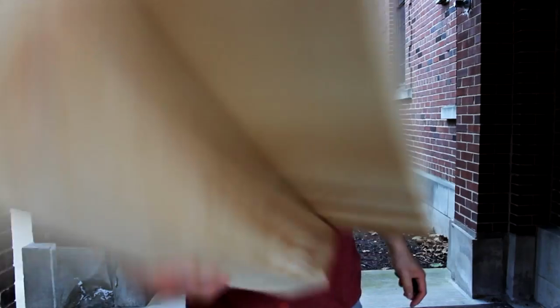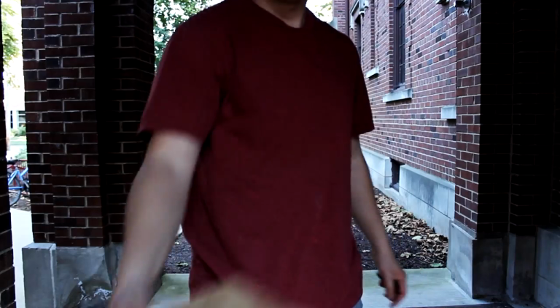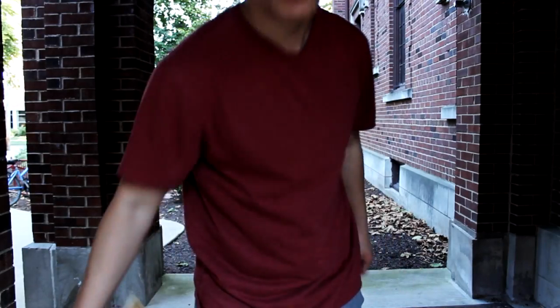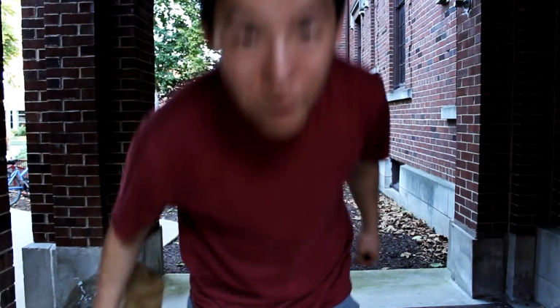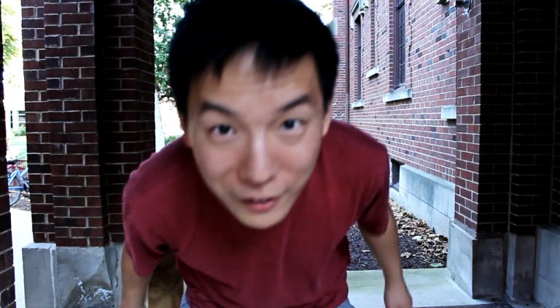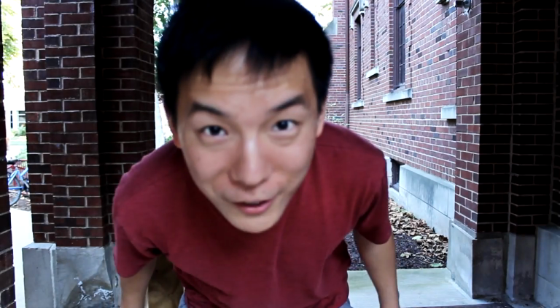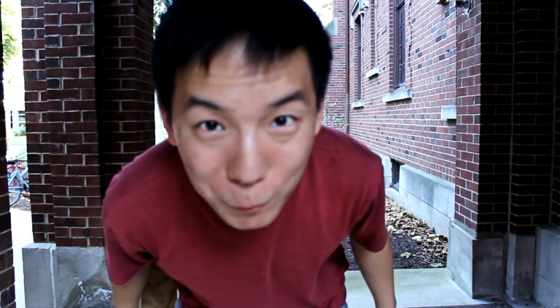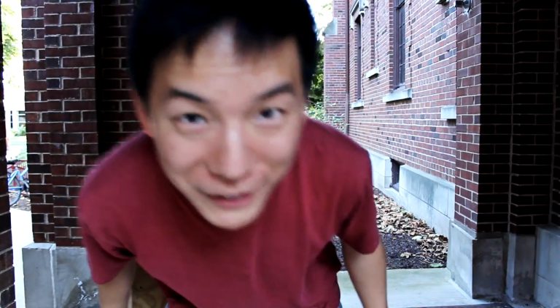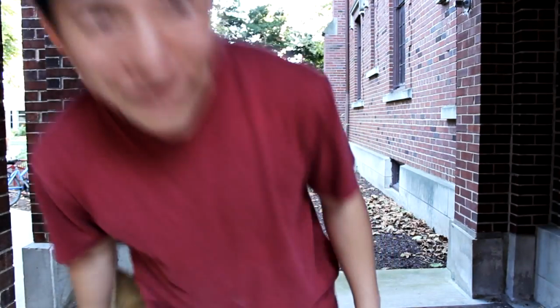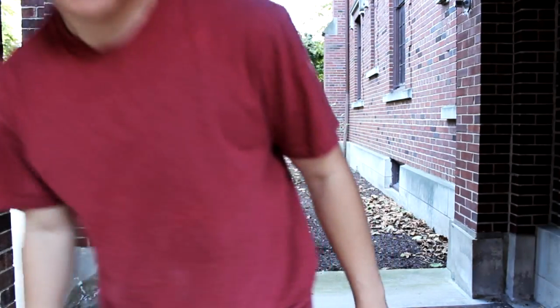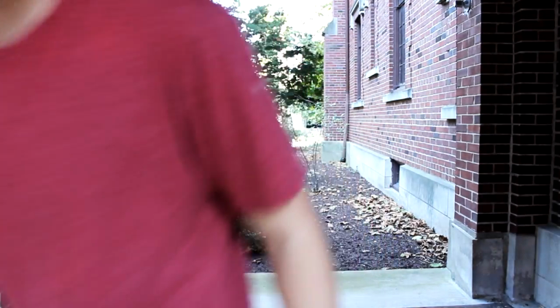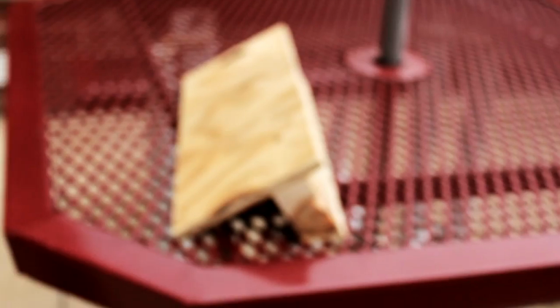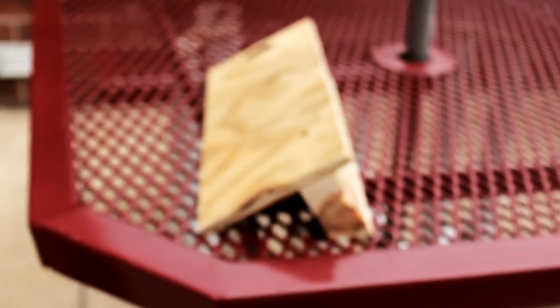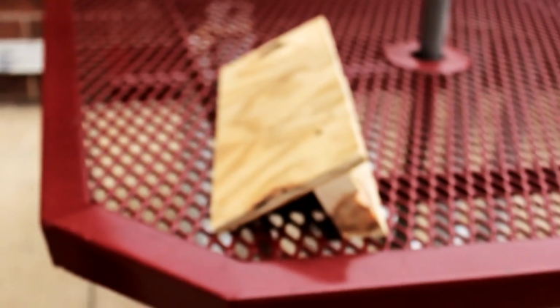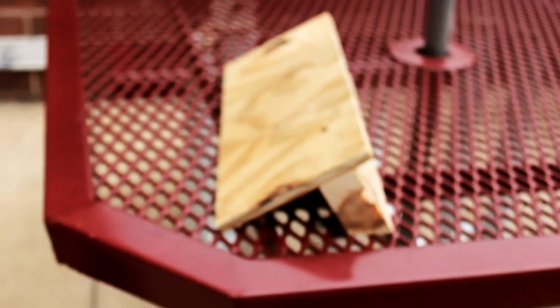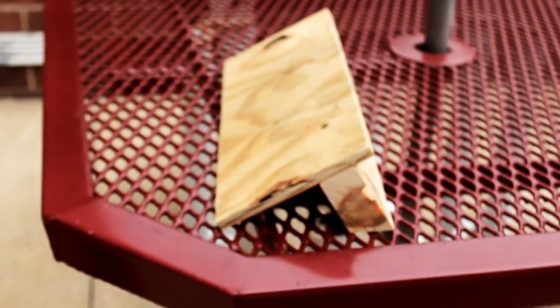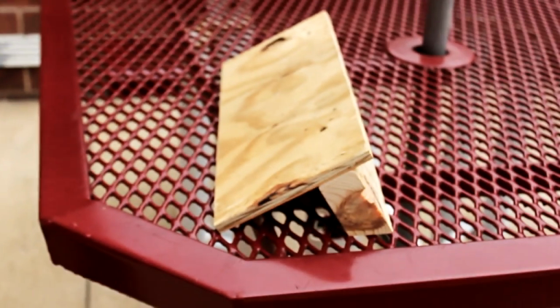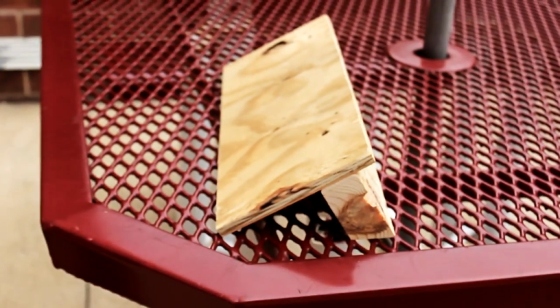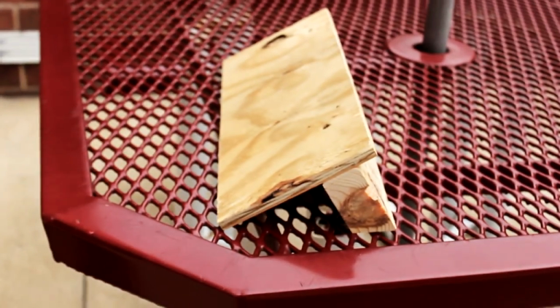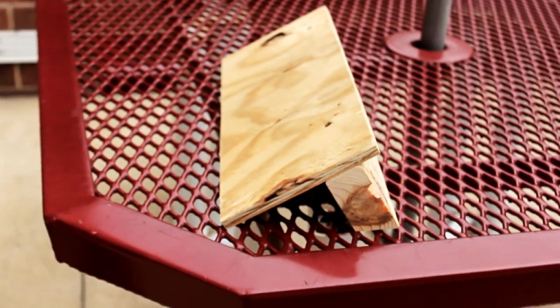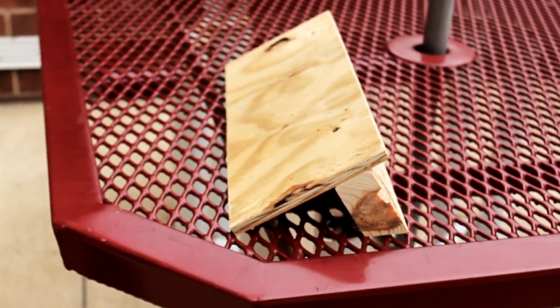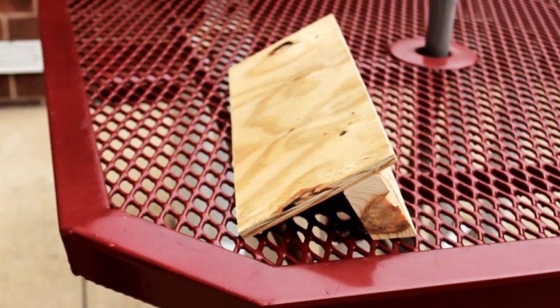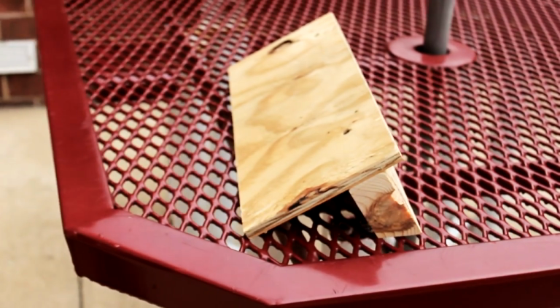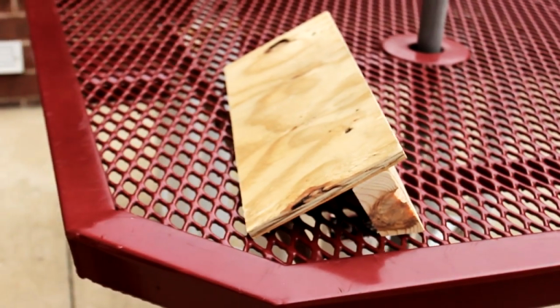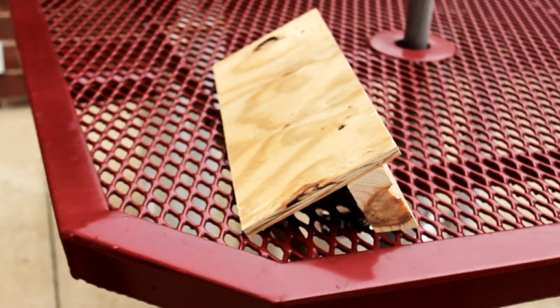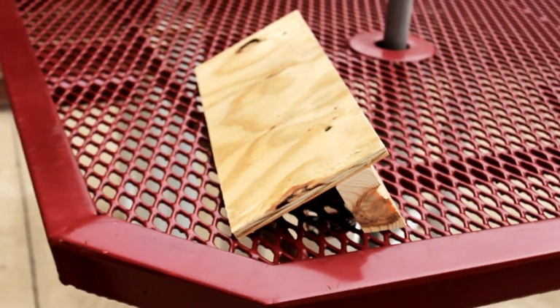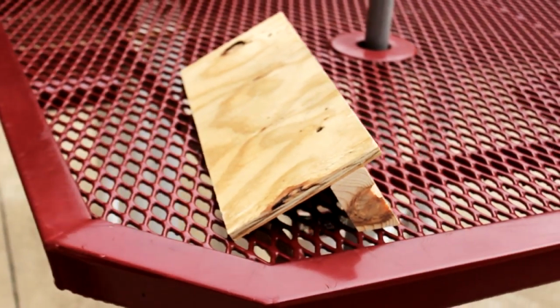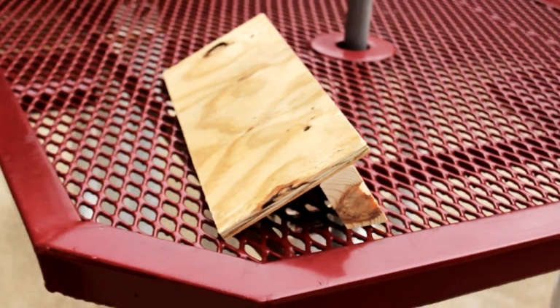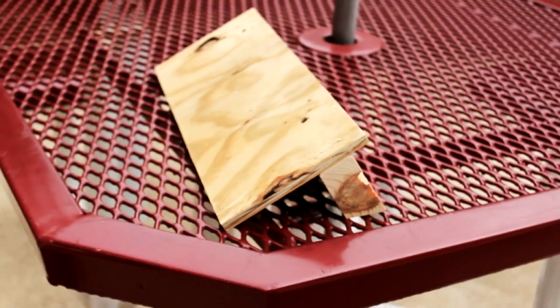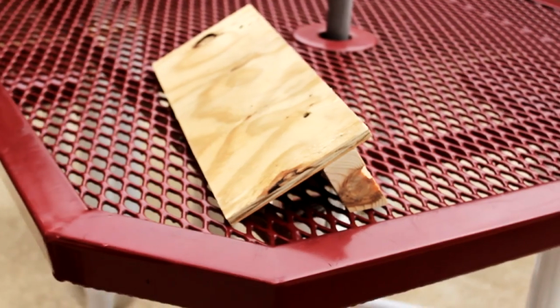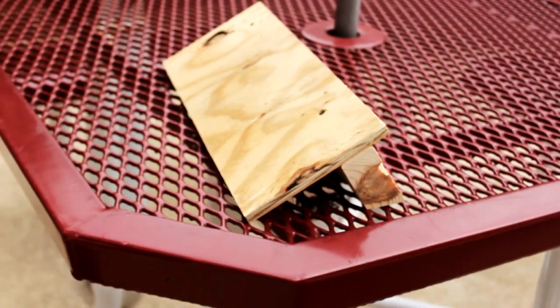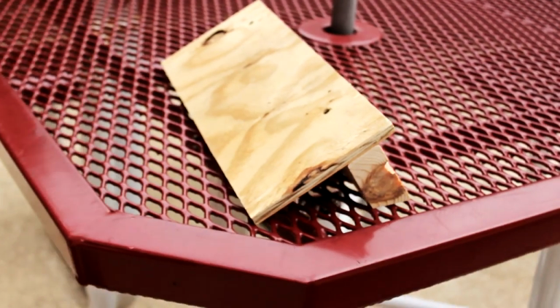Slant board complete. The slant board turned out pretty good. This should fix my ankle issues.